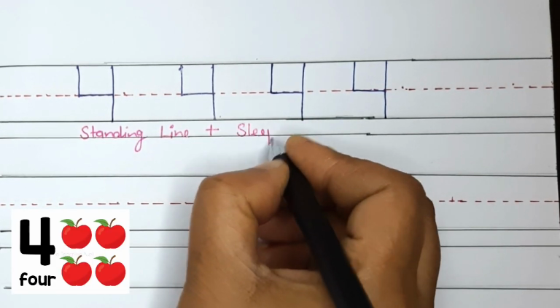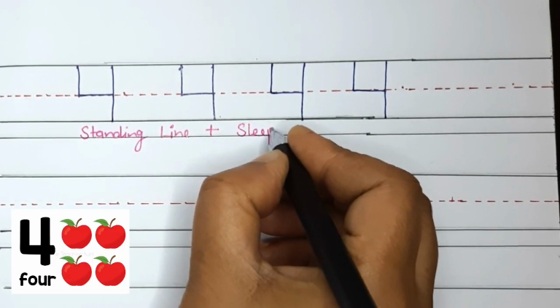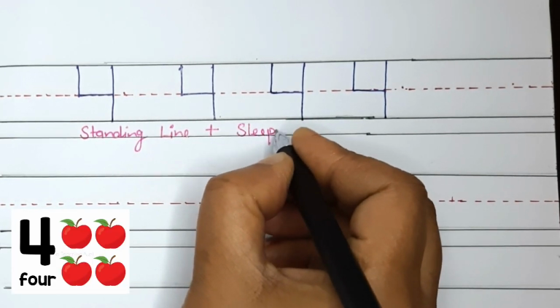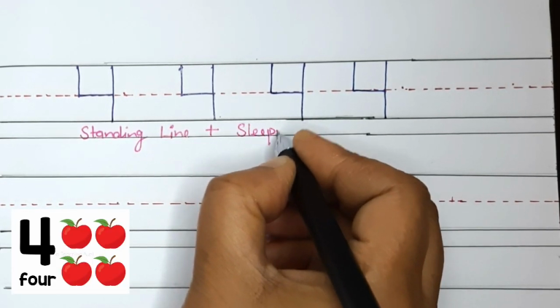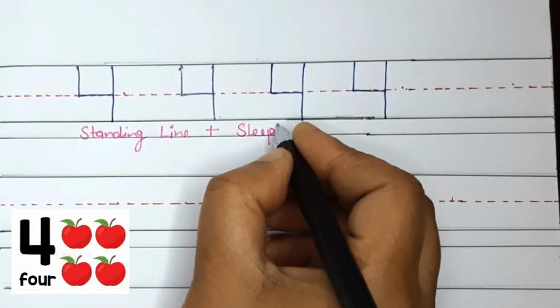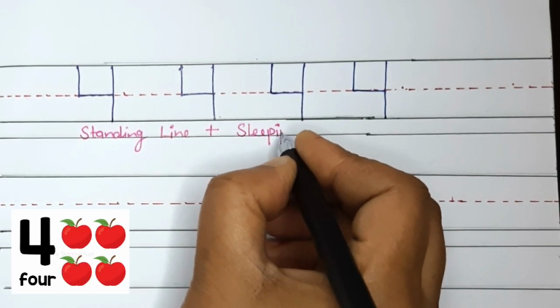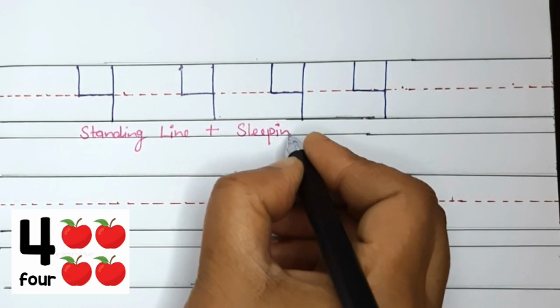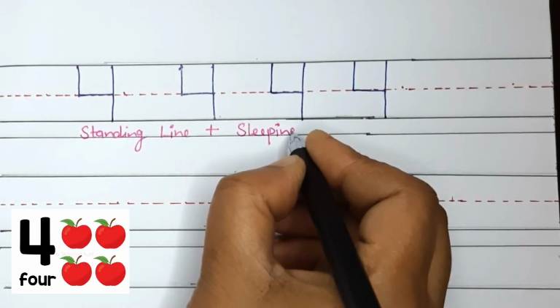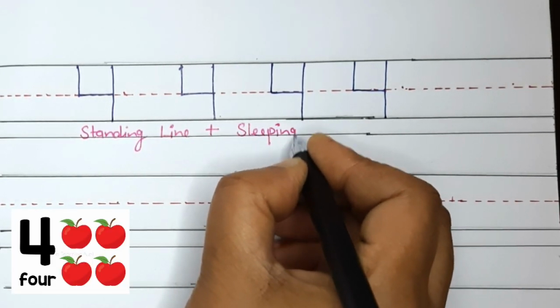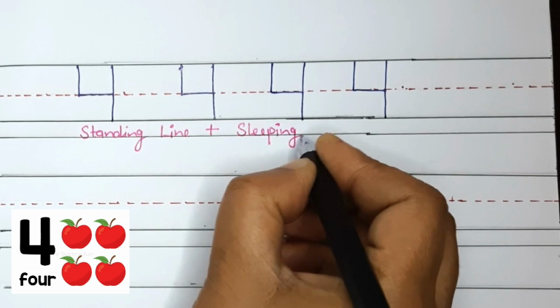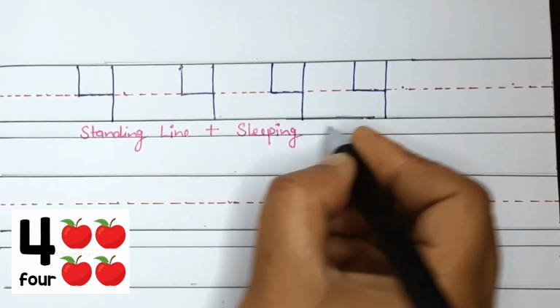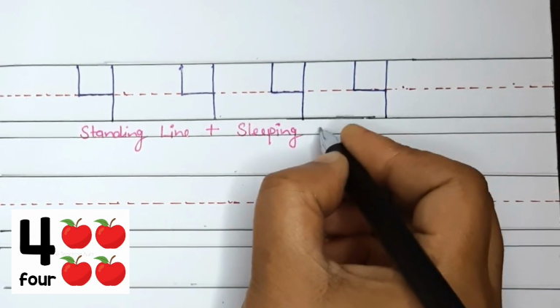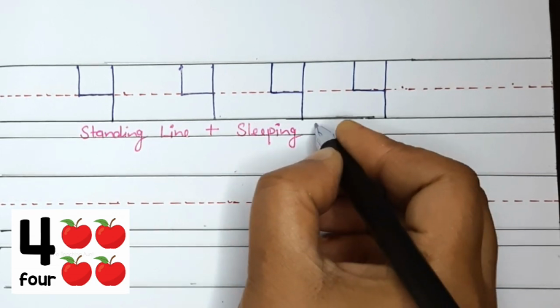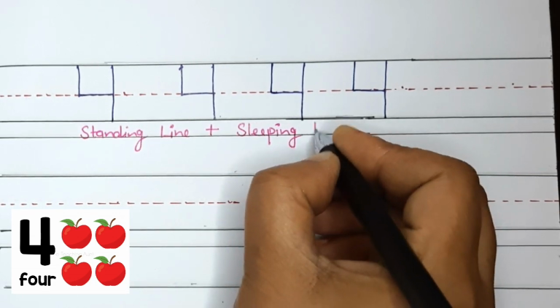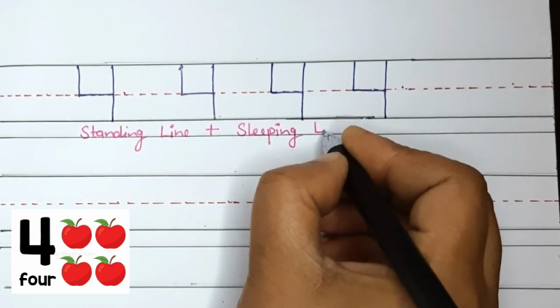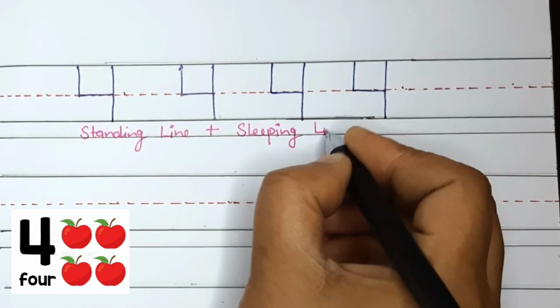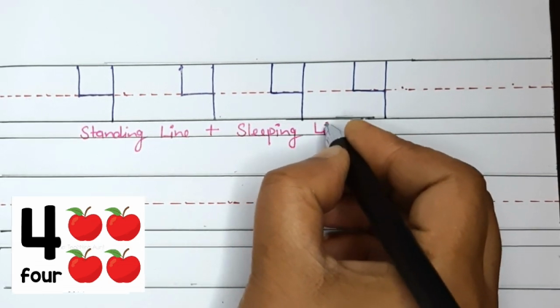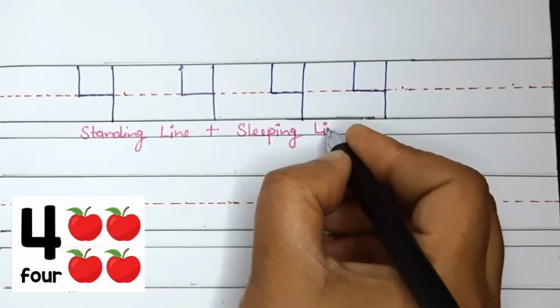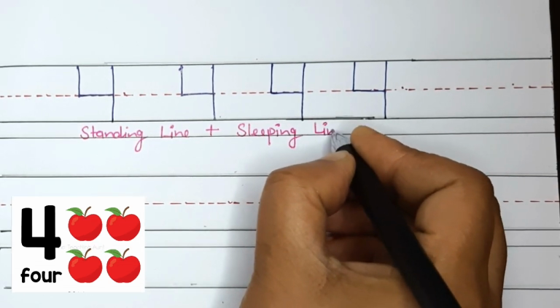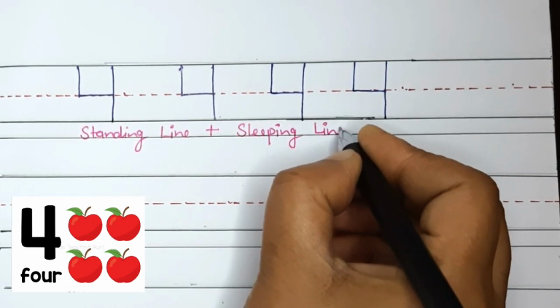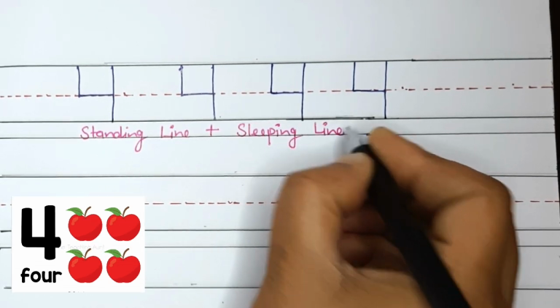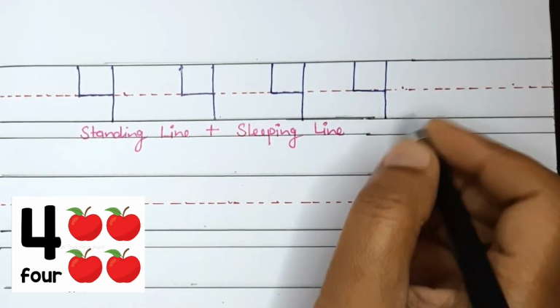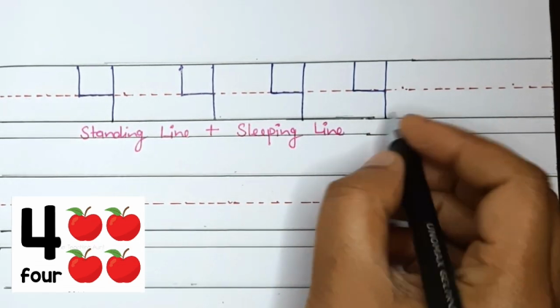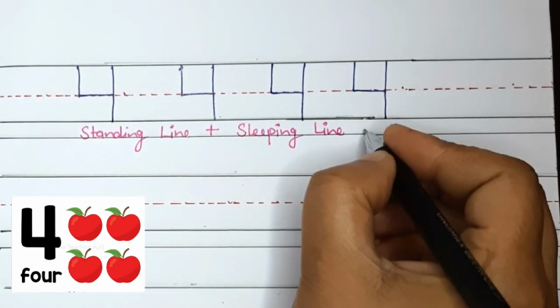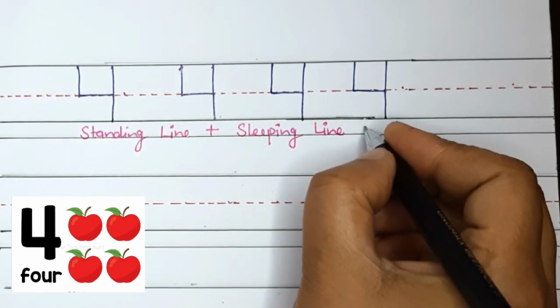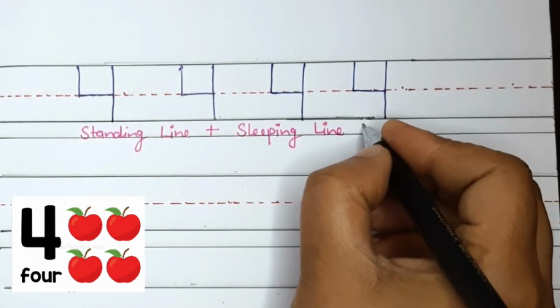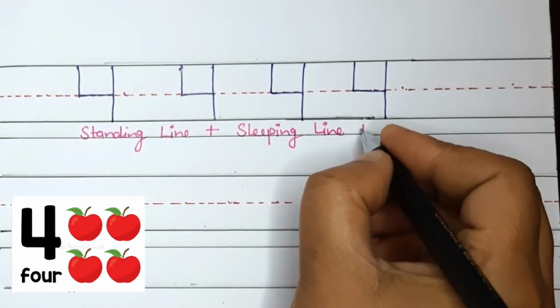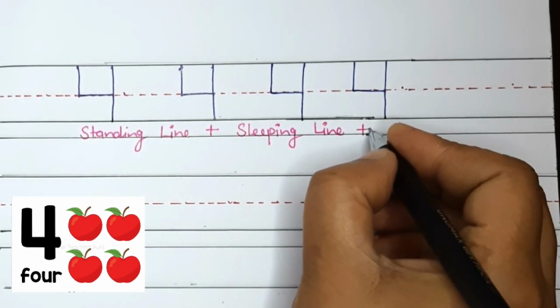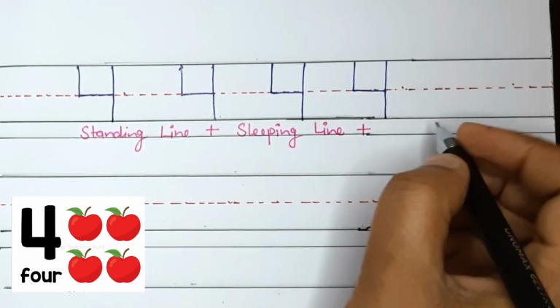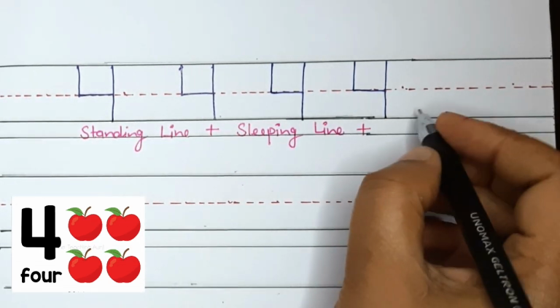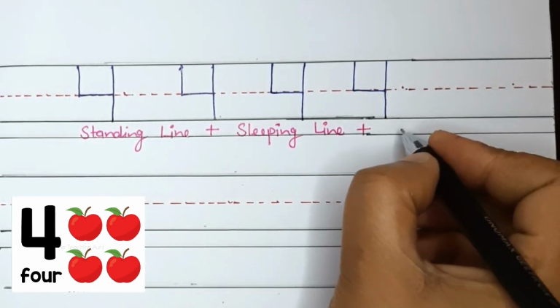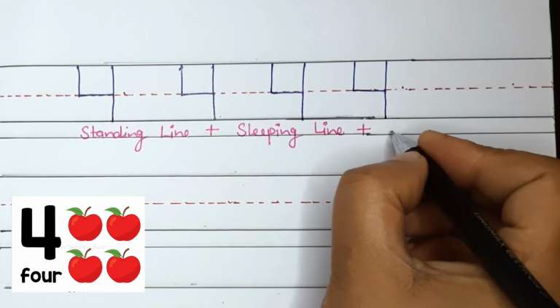All lines and curves are discussed in the line pattern video. The link of that video is mentioned below in the description box.